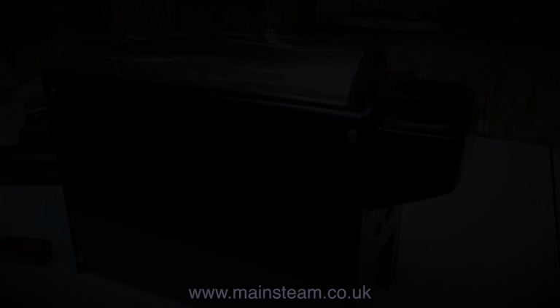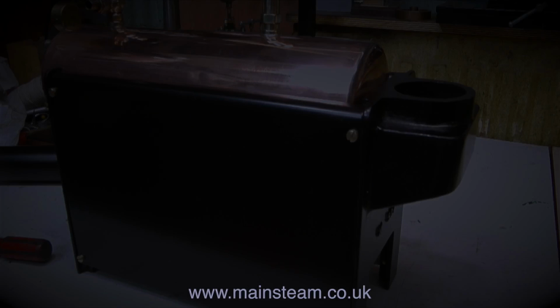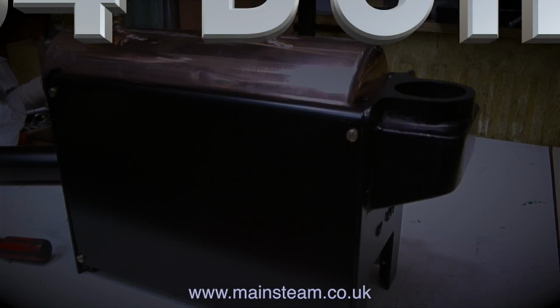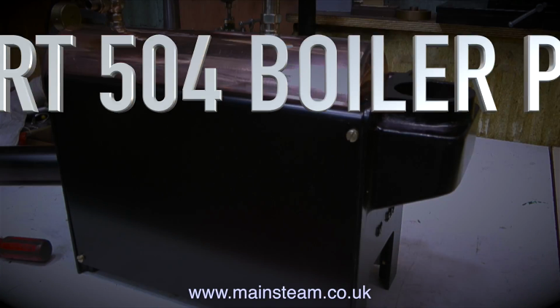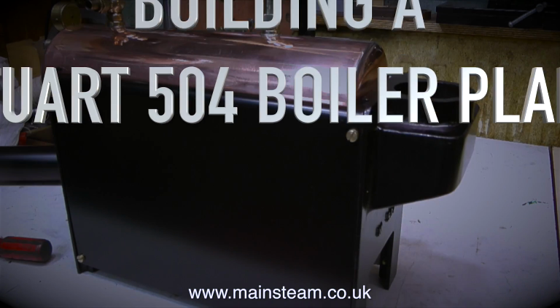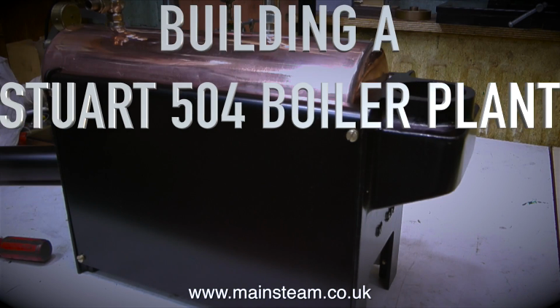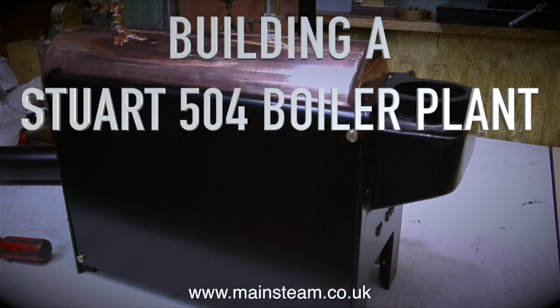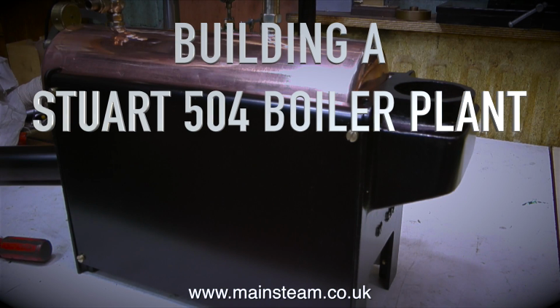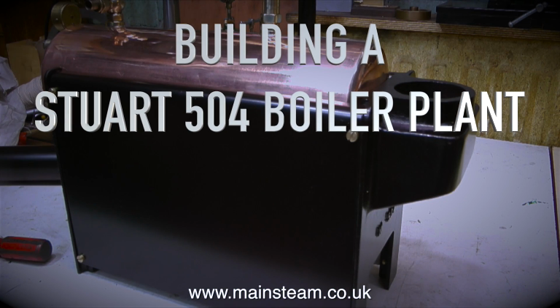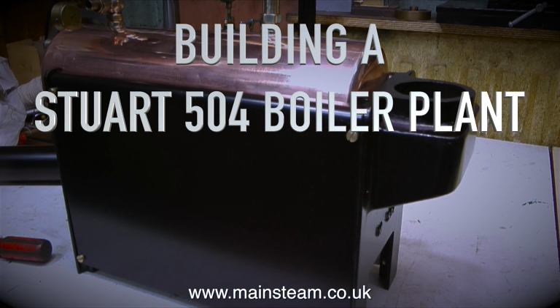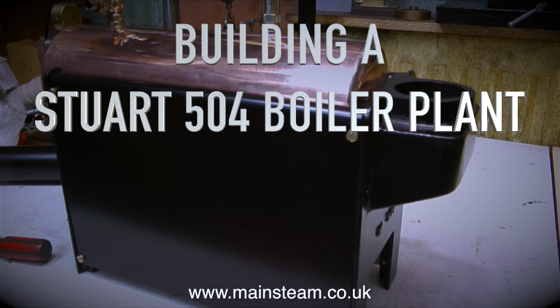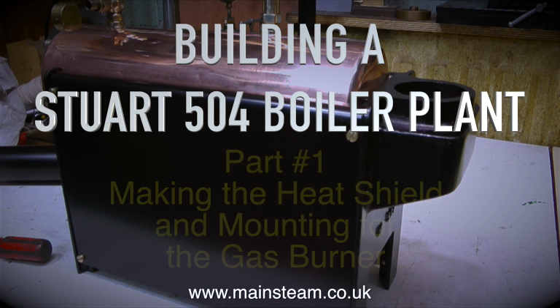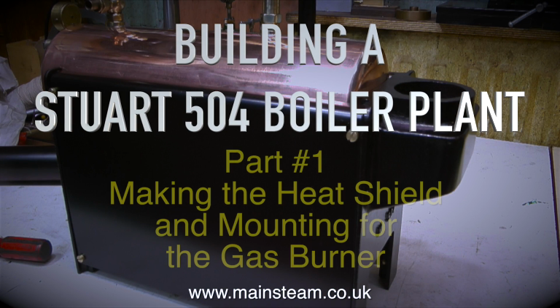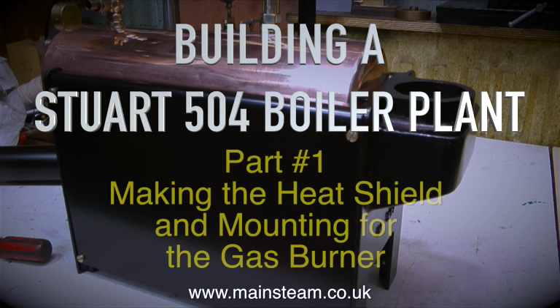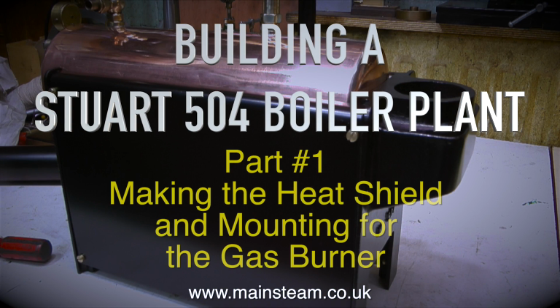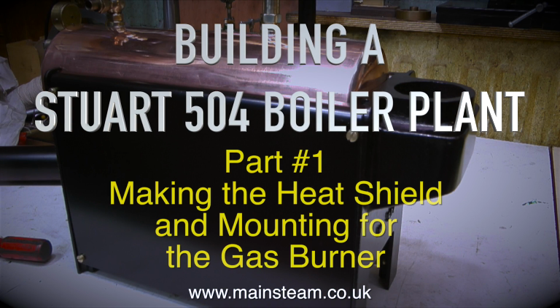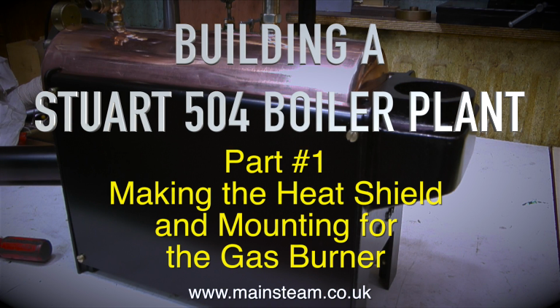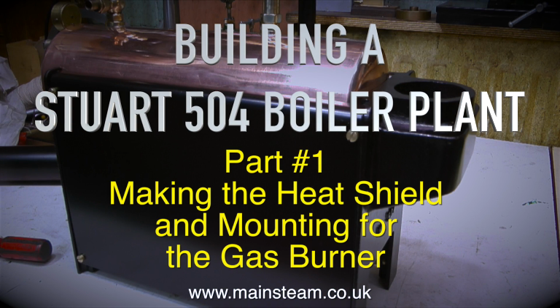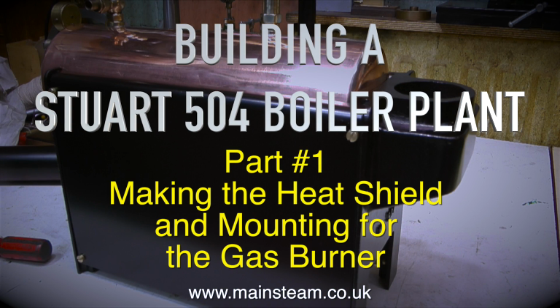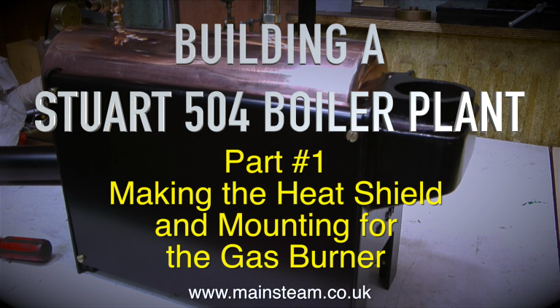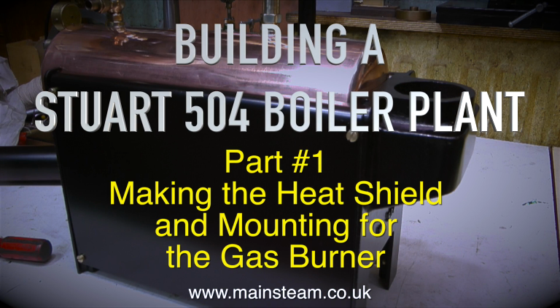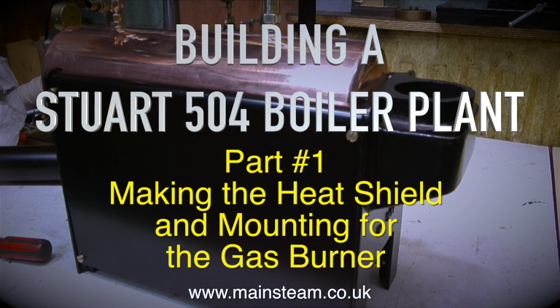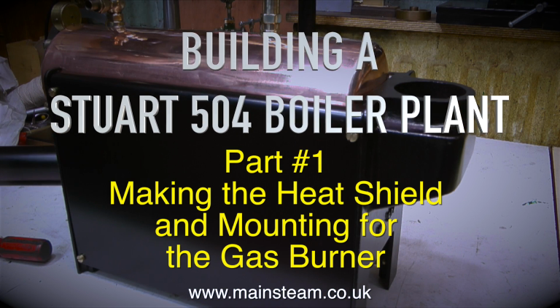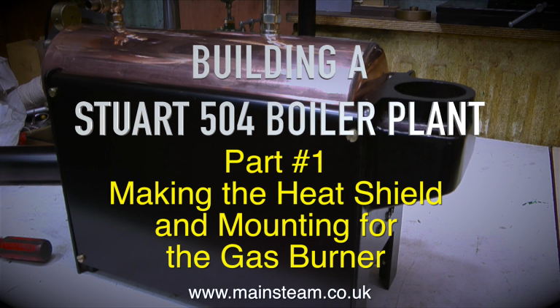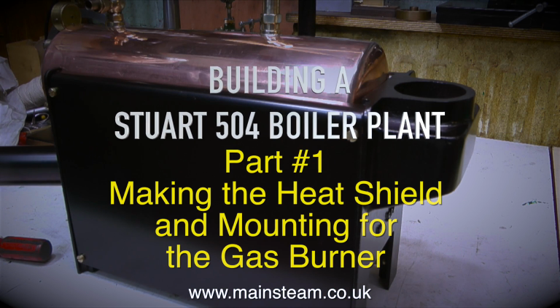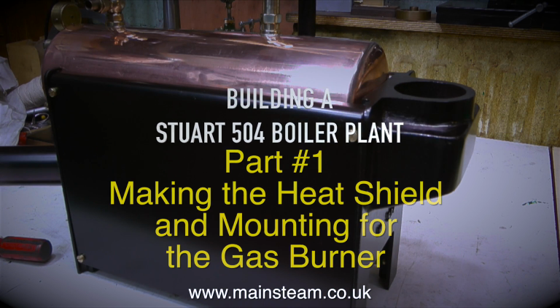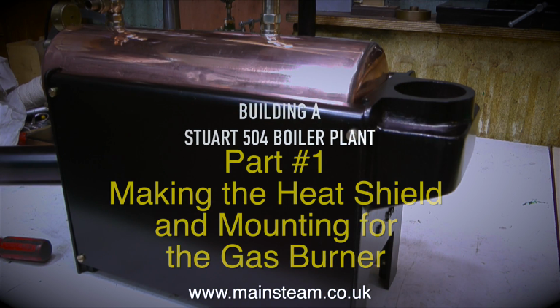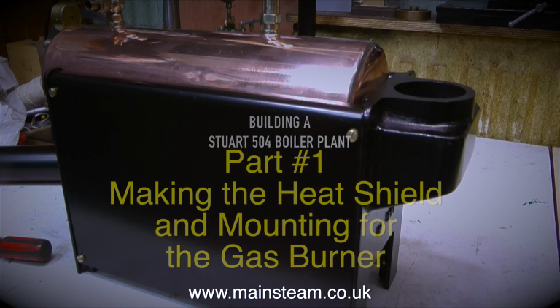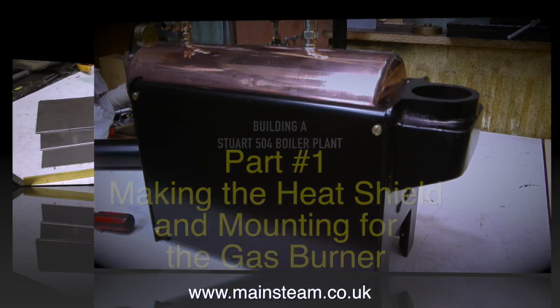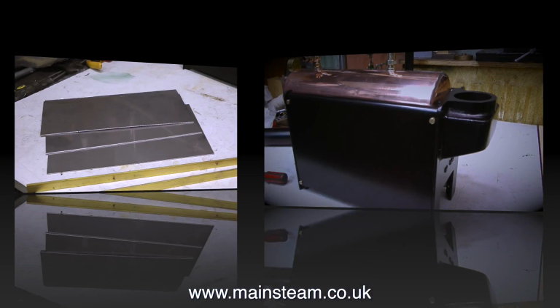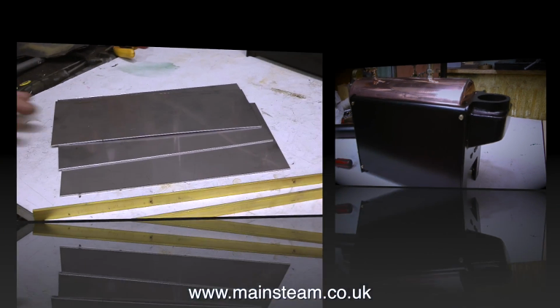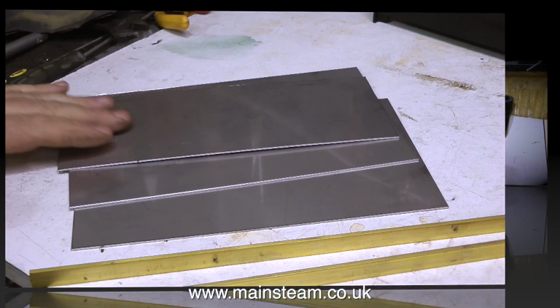Building a Stuart 504 boiler plant, part one: making the heat shield and mounting for the gas burner.